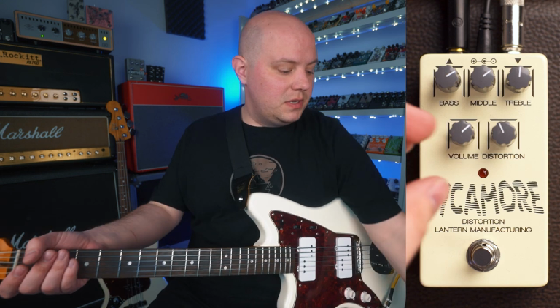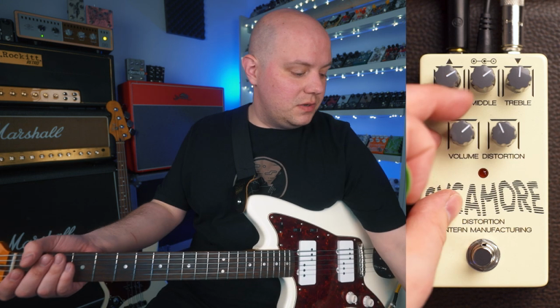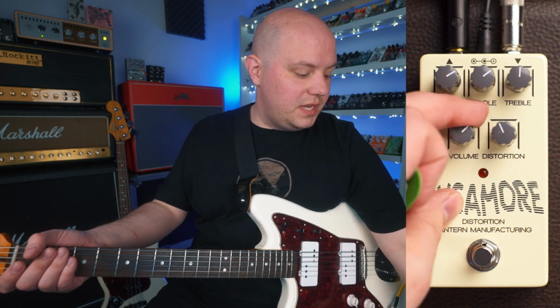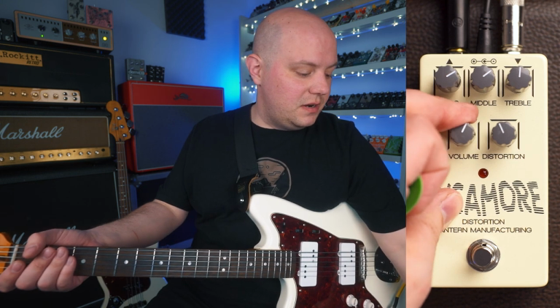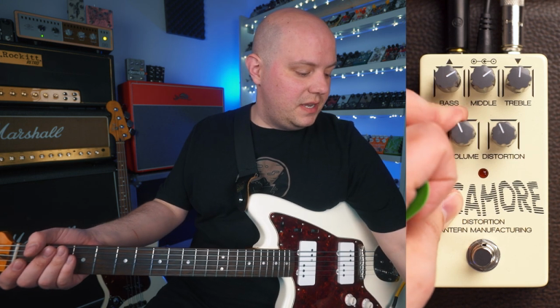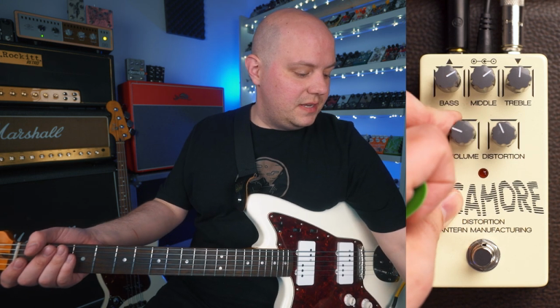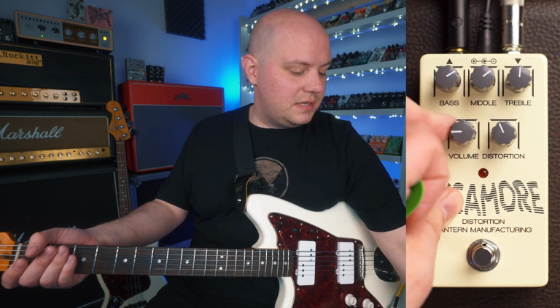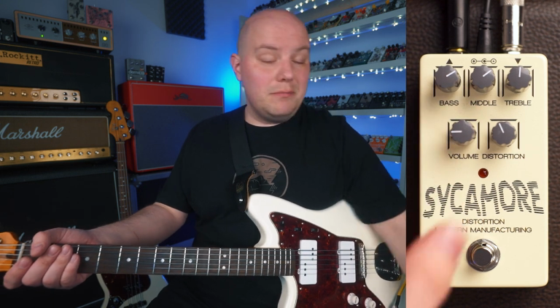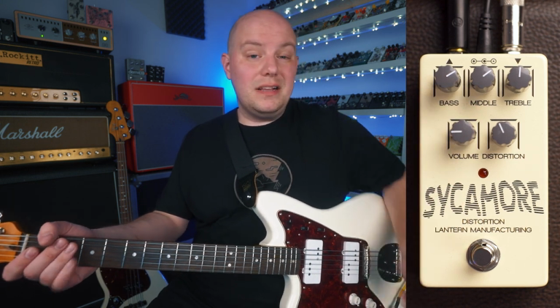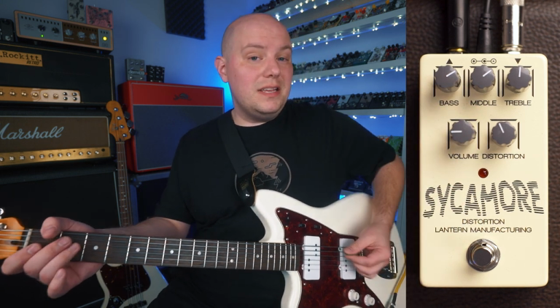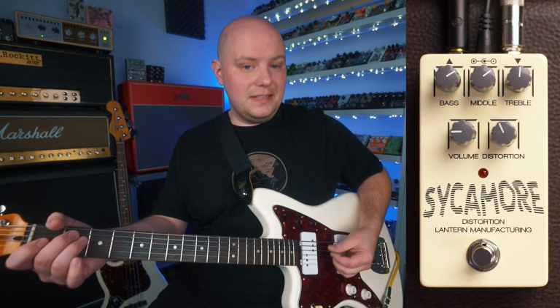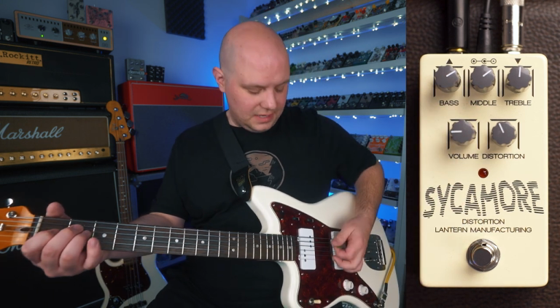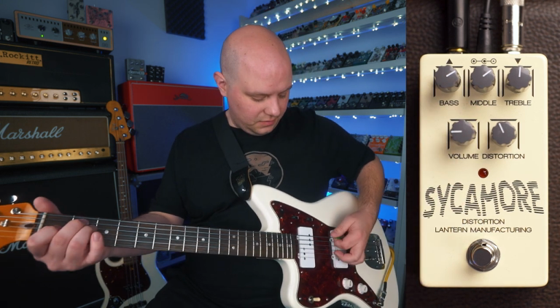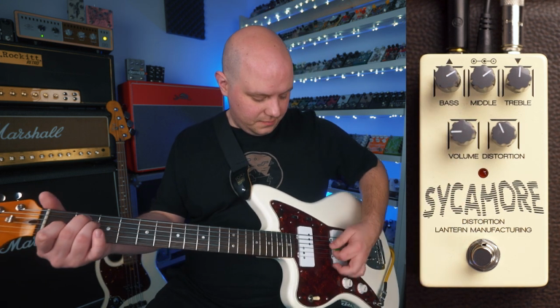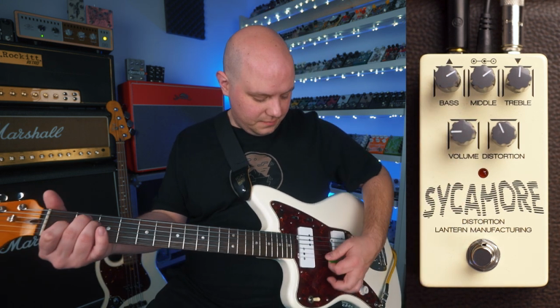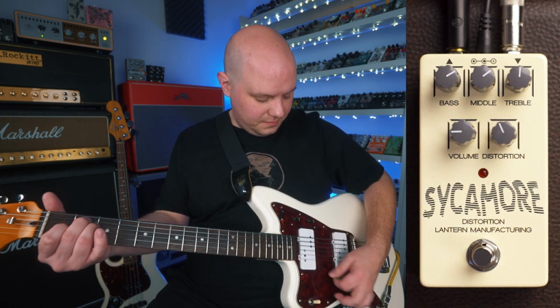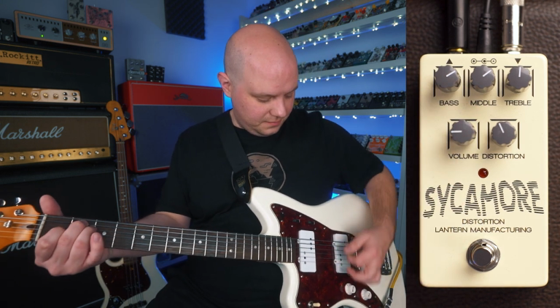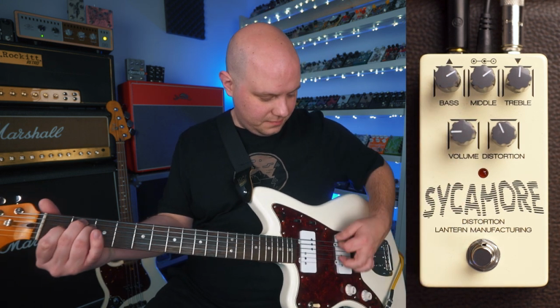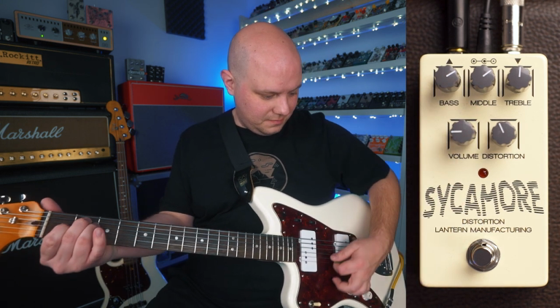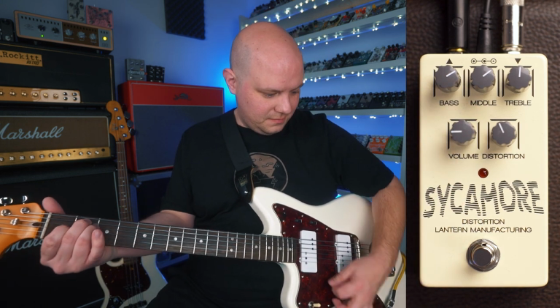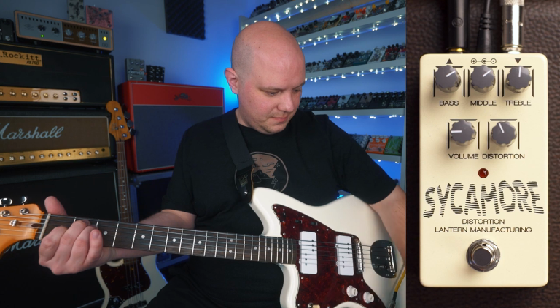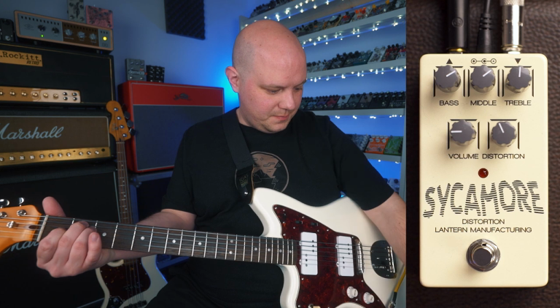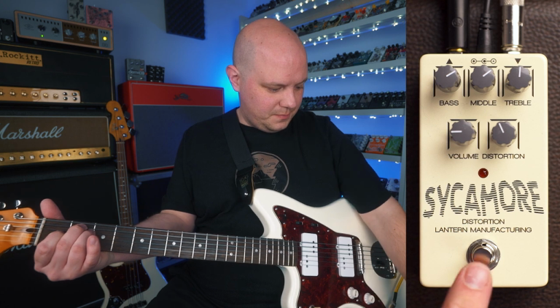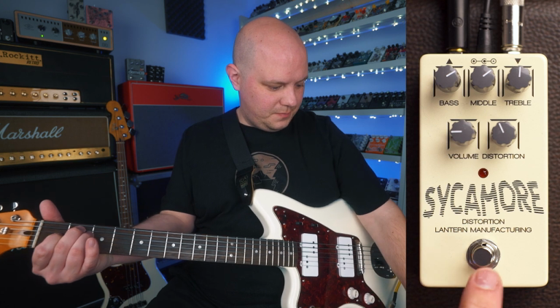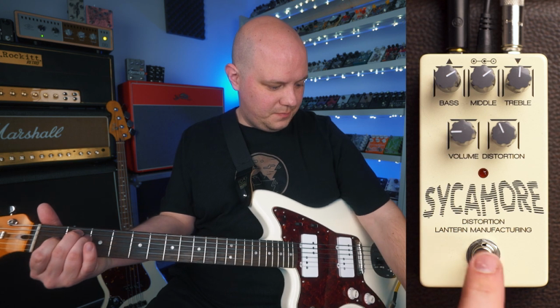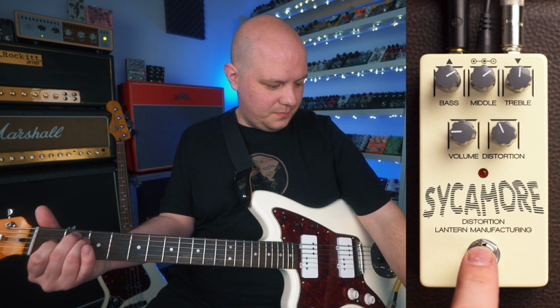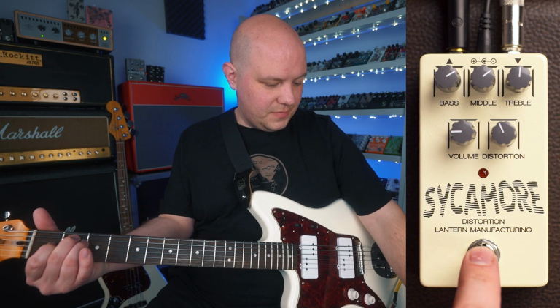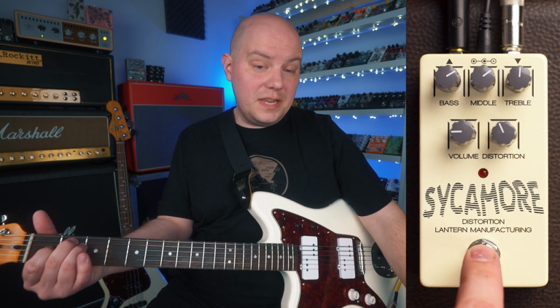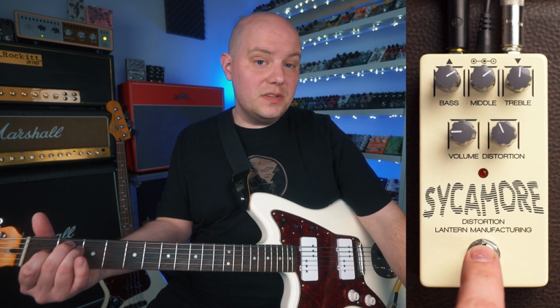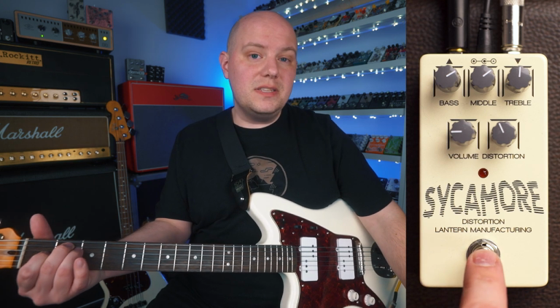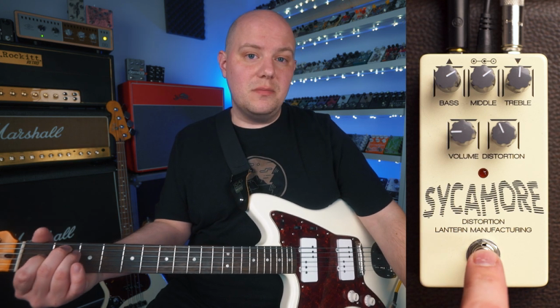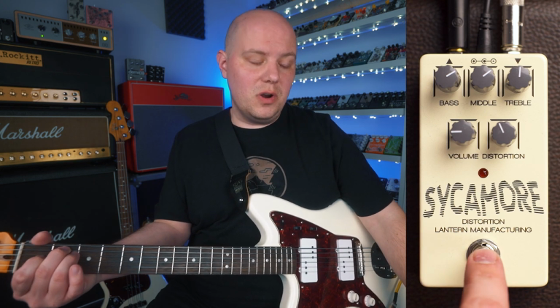So here is my clean signal. And here's the Sycamore.